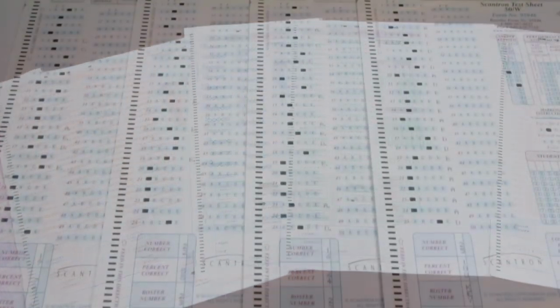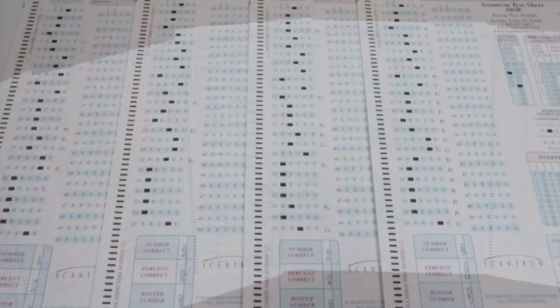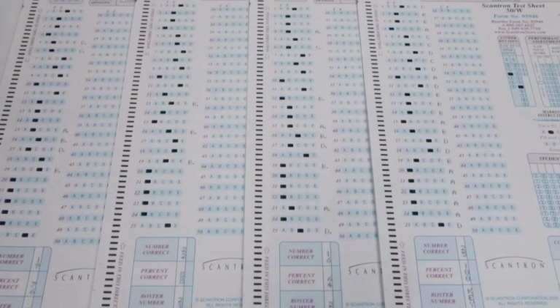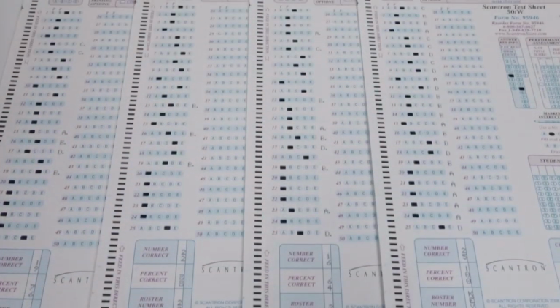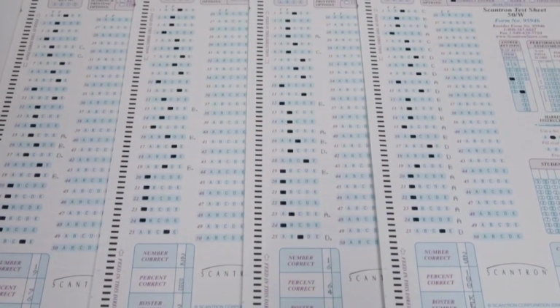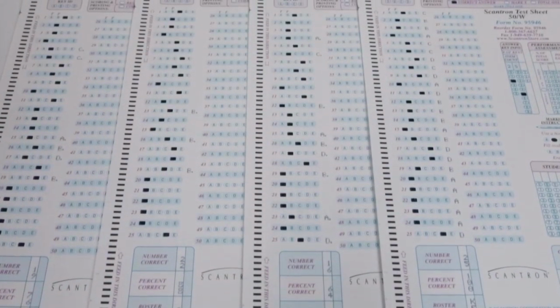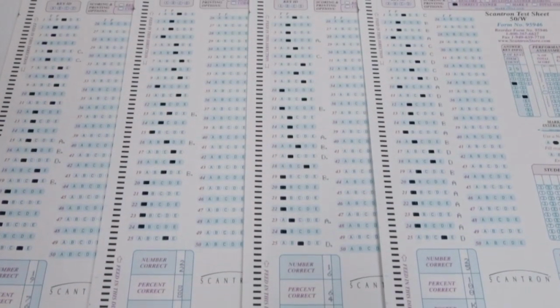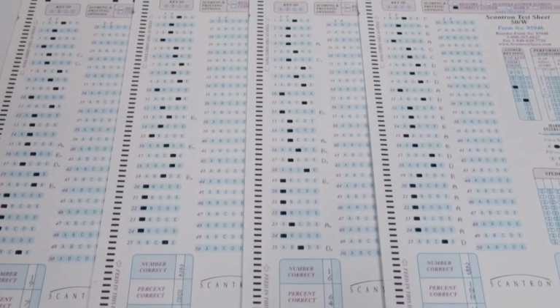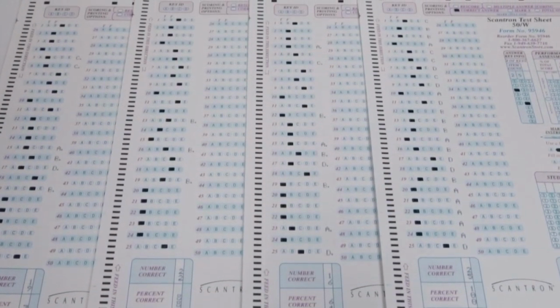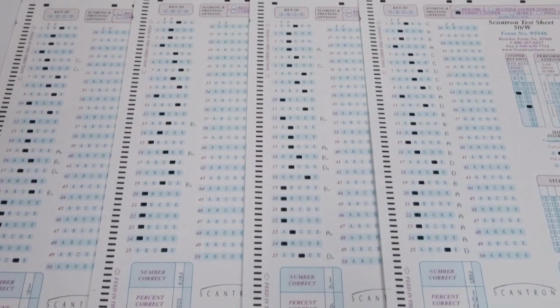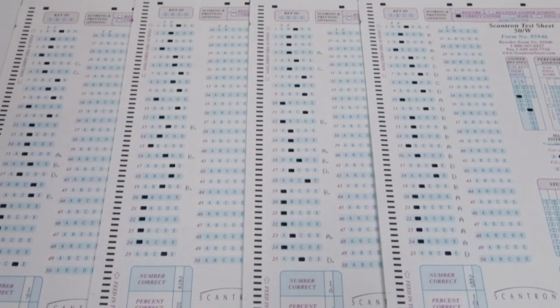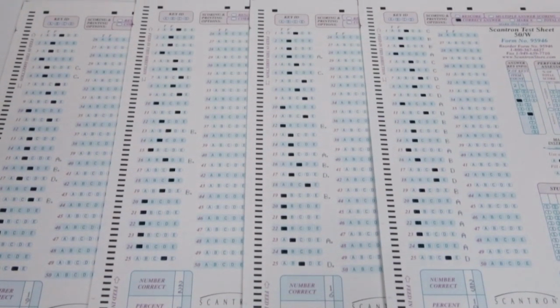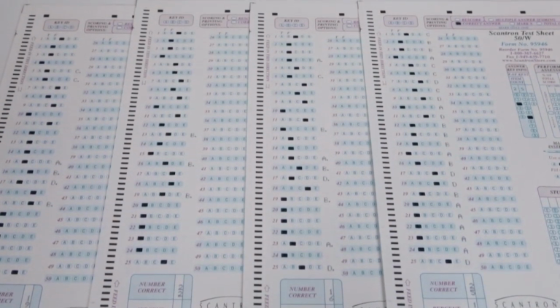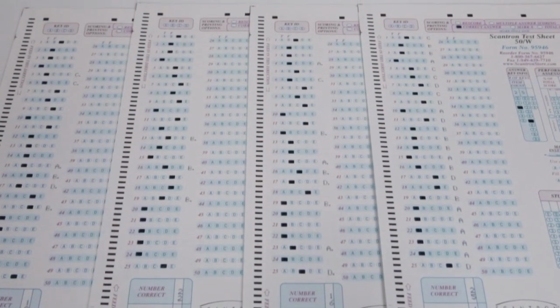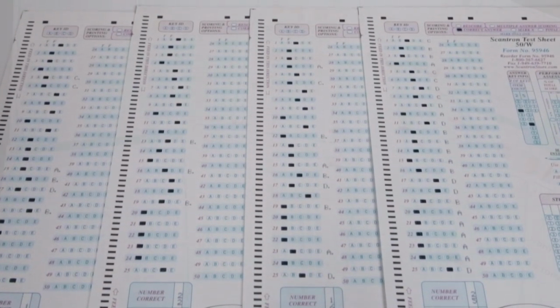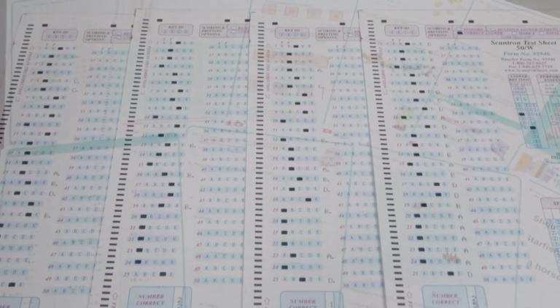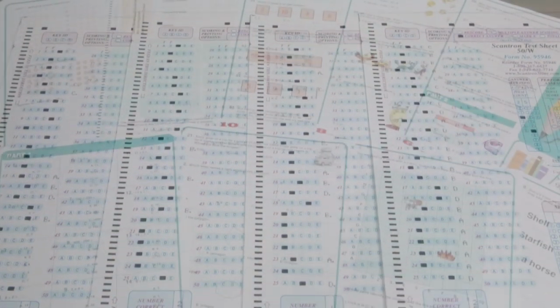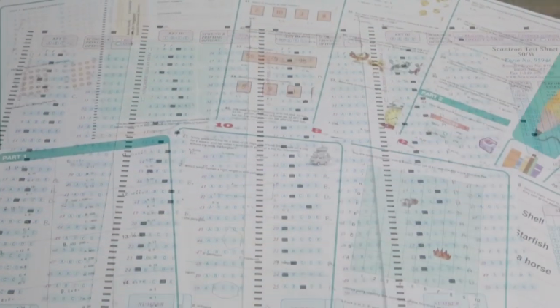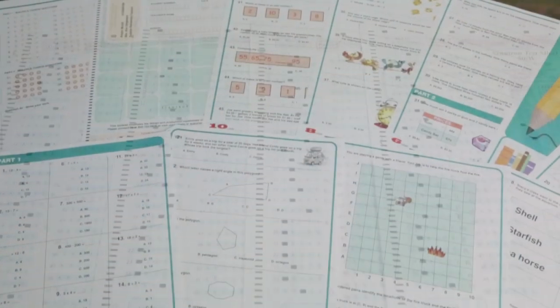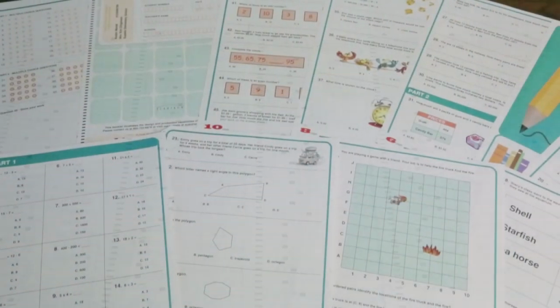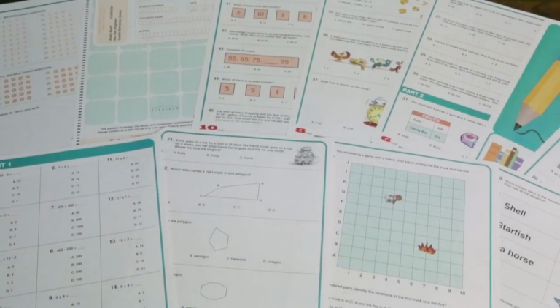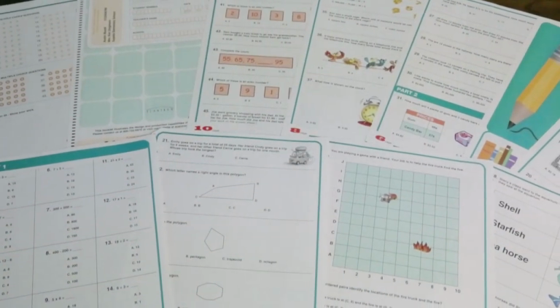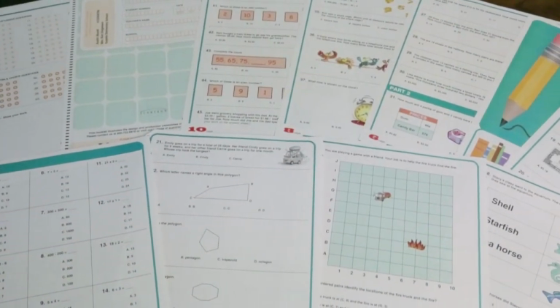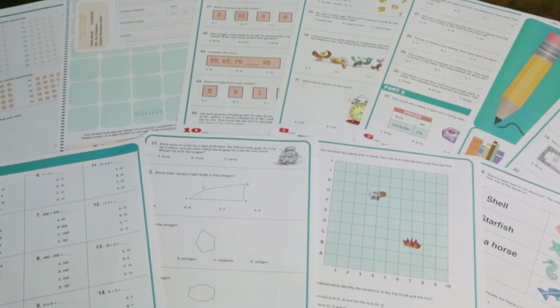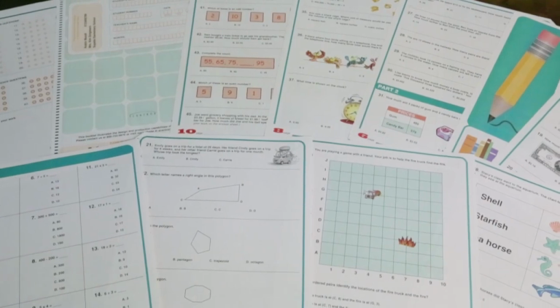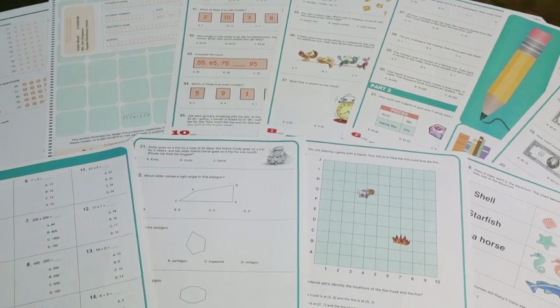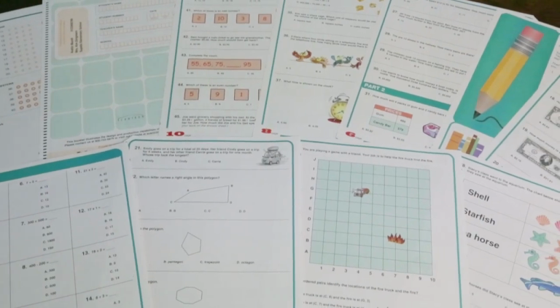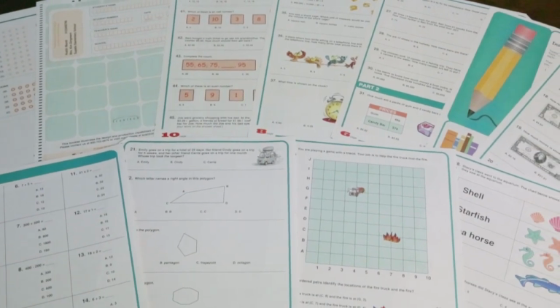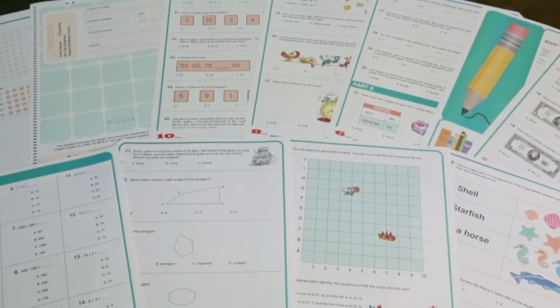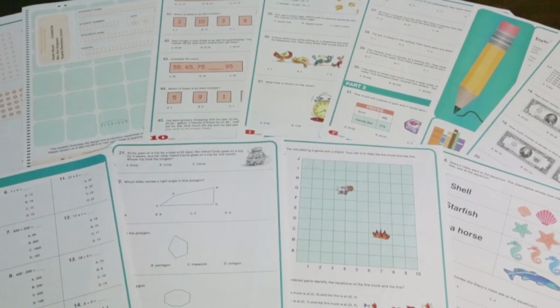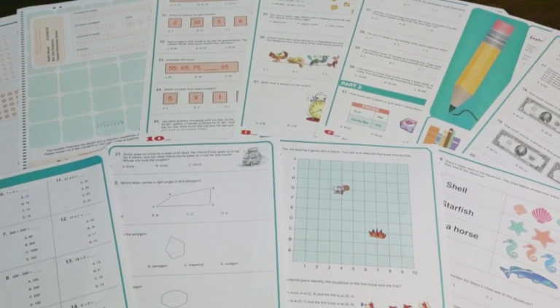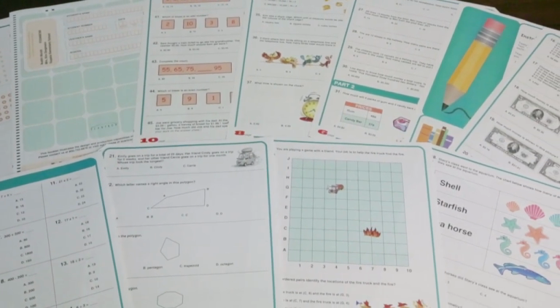Evaluations, tests, enrollments, learner assessments, satisfaction surveys, reports, and much more.